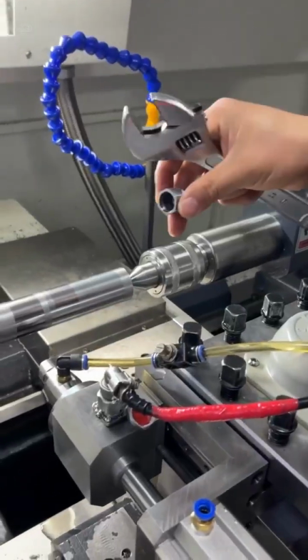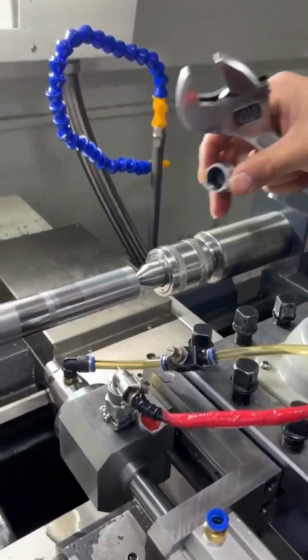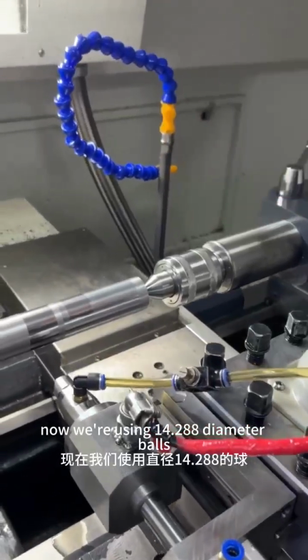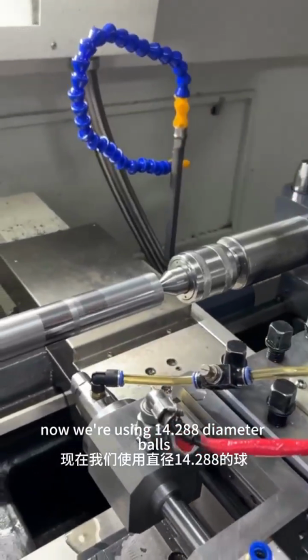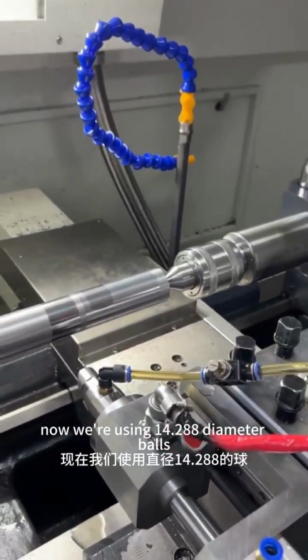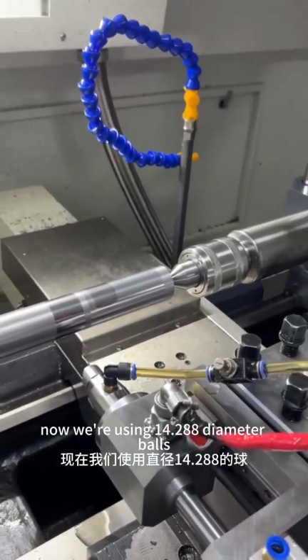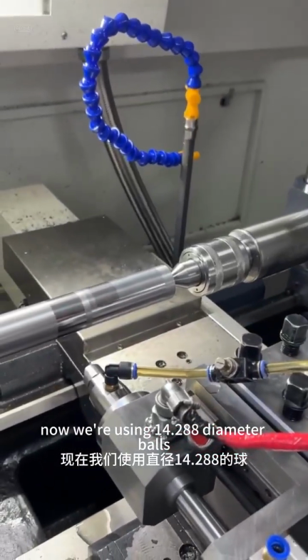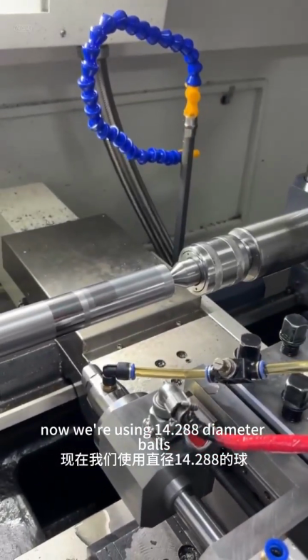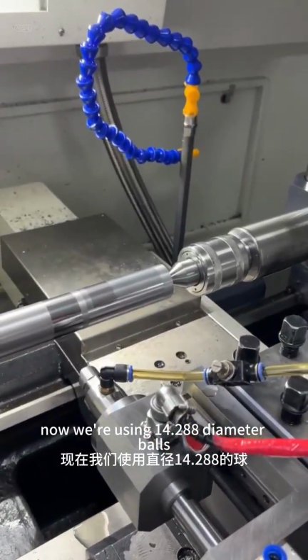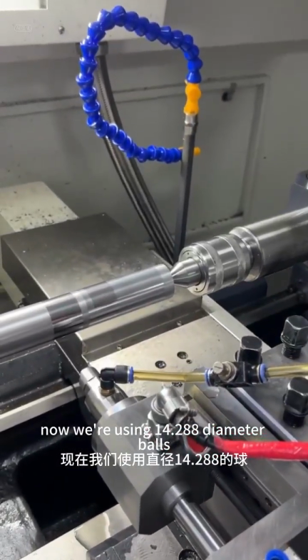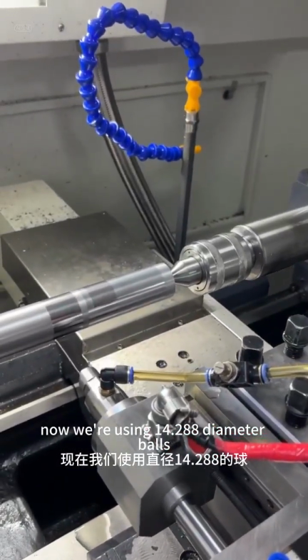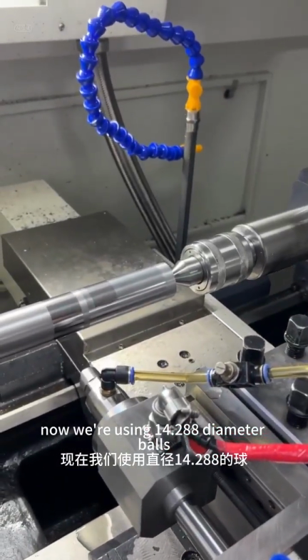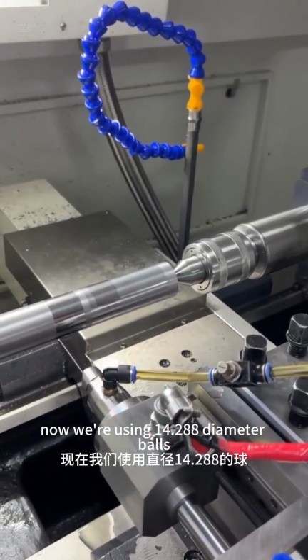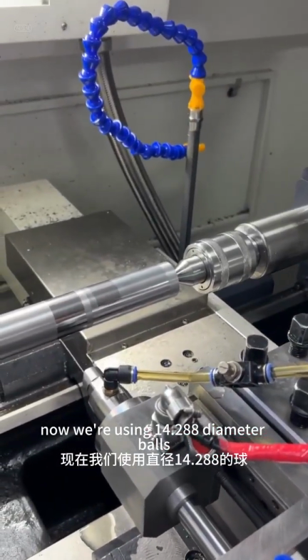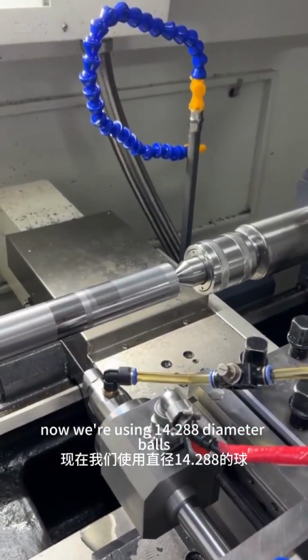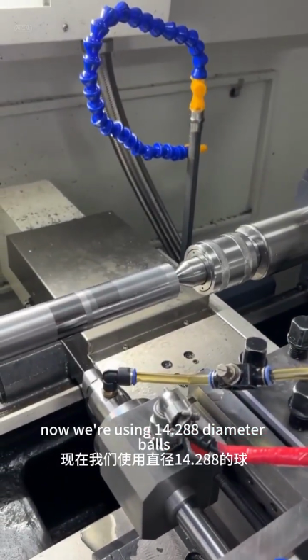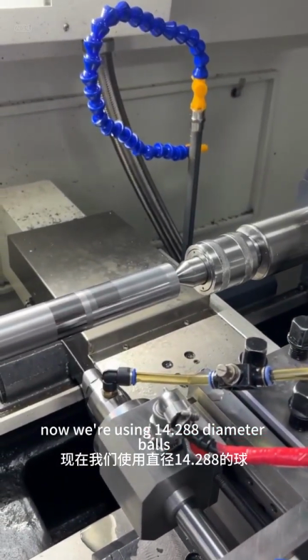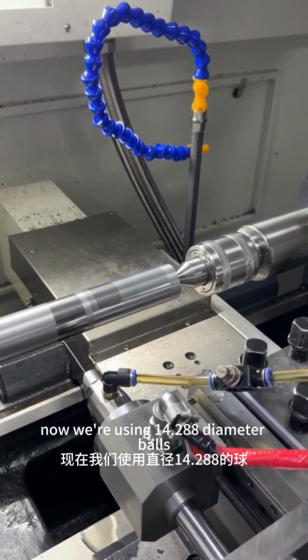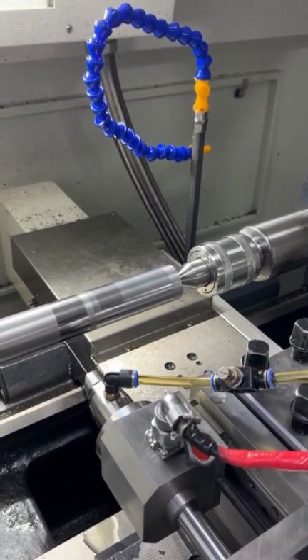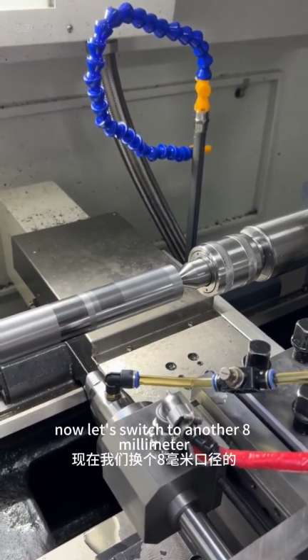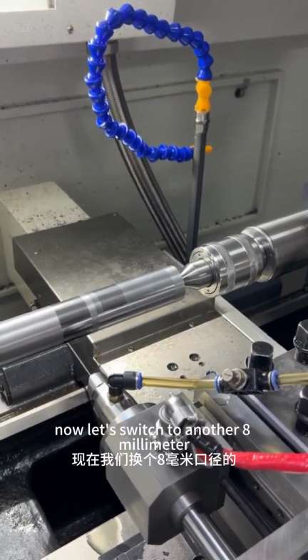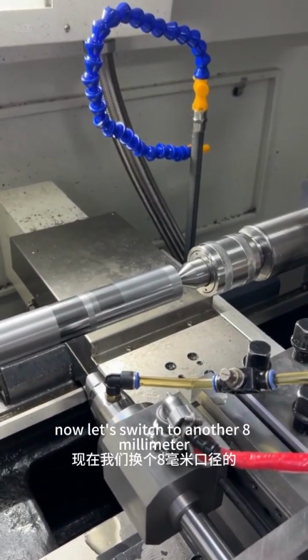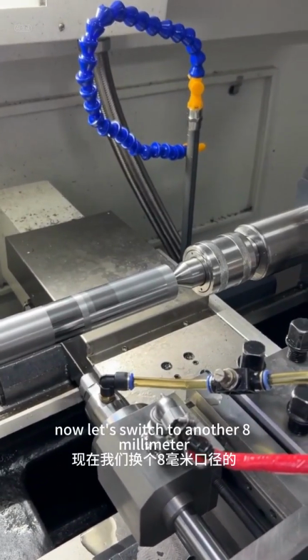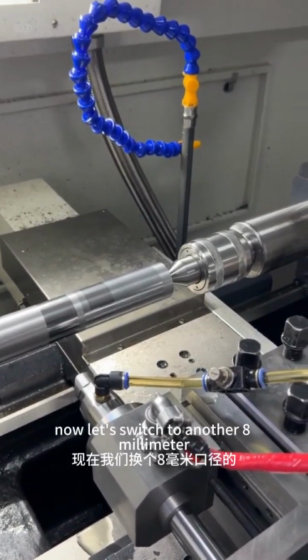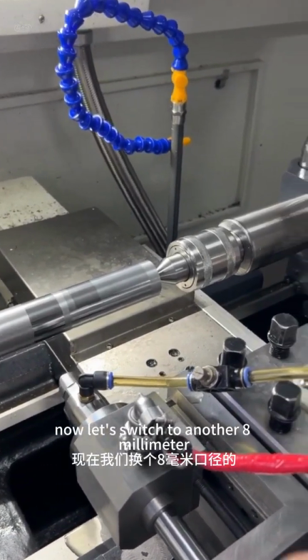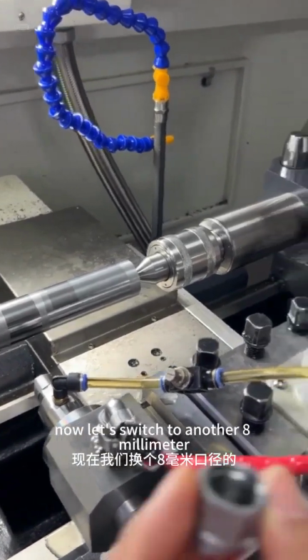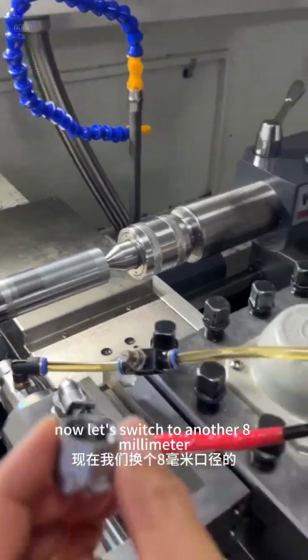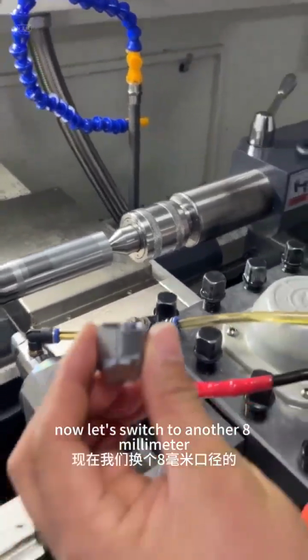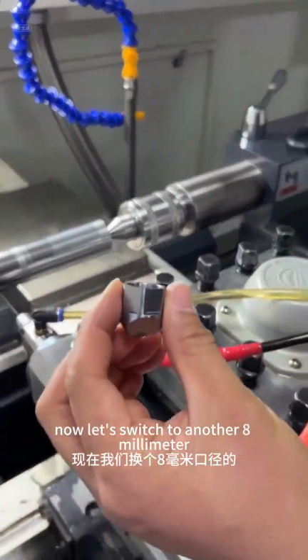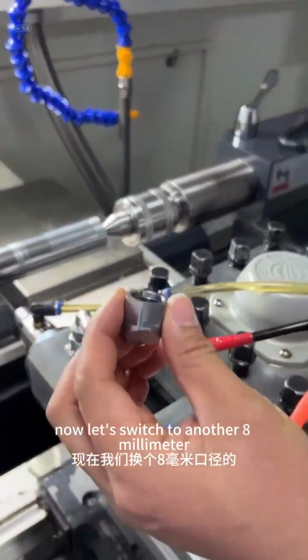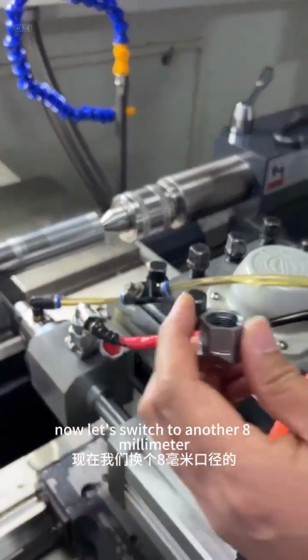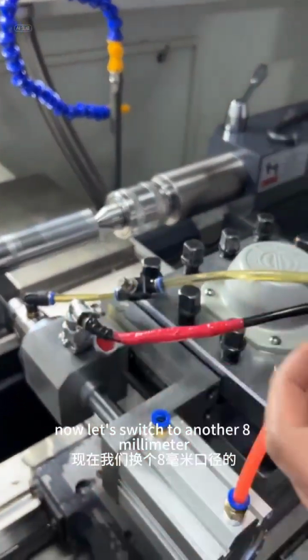Now we're using 14.288 diameter balls. Now let's switch to another 8mm.